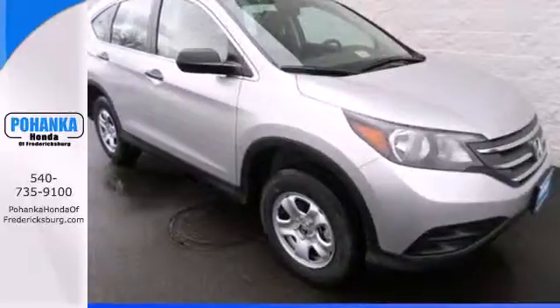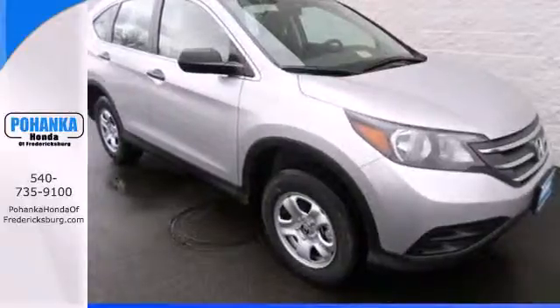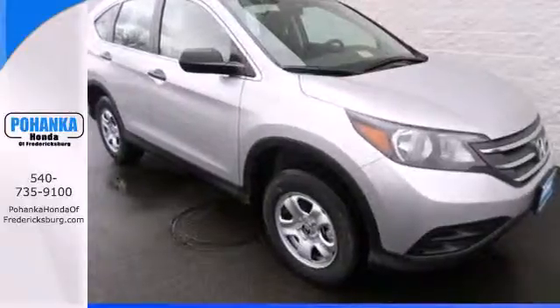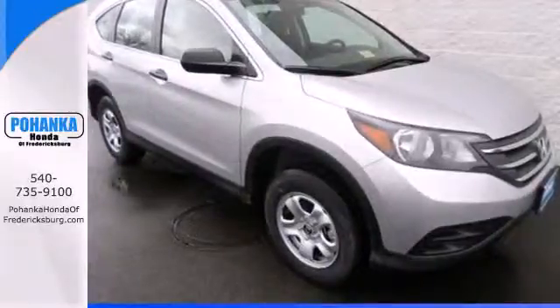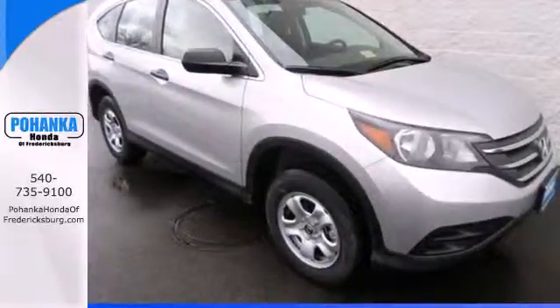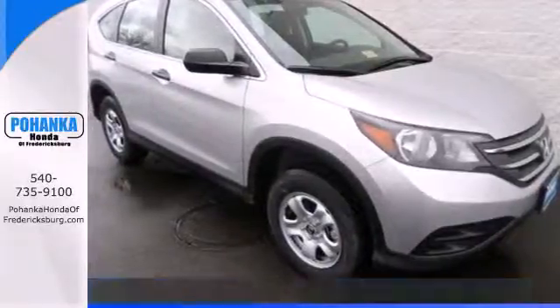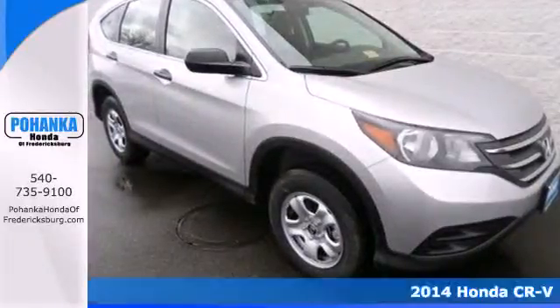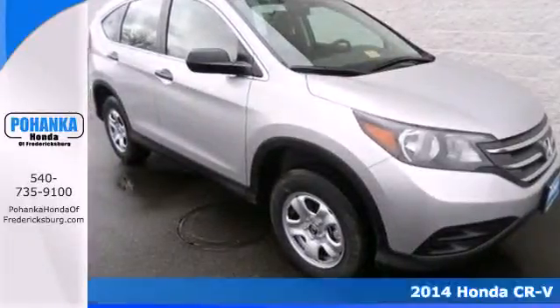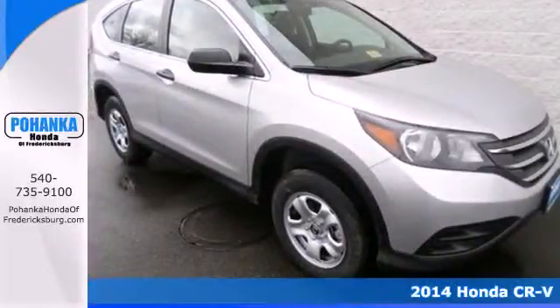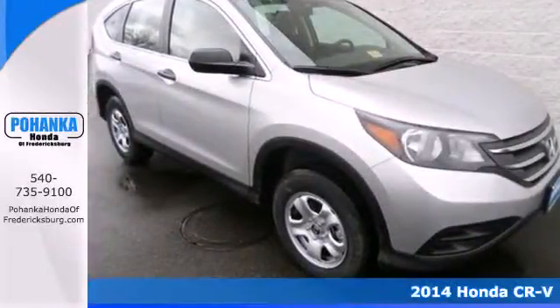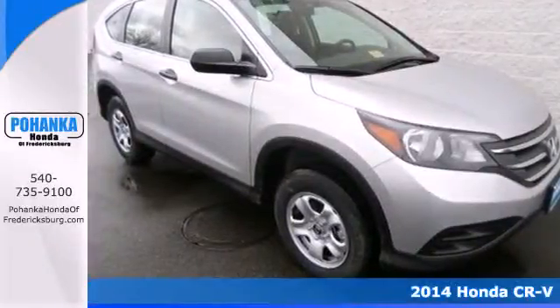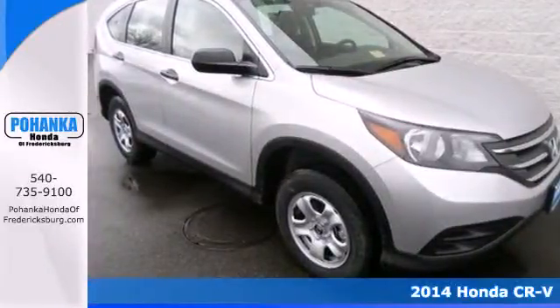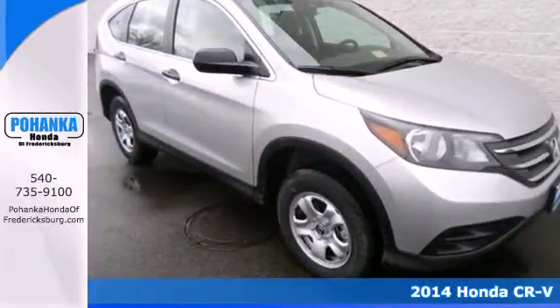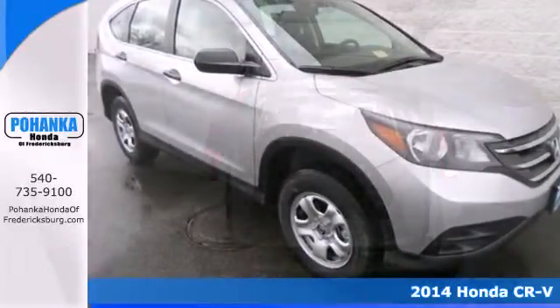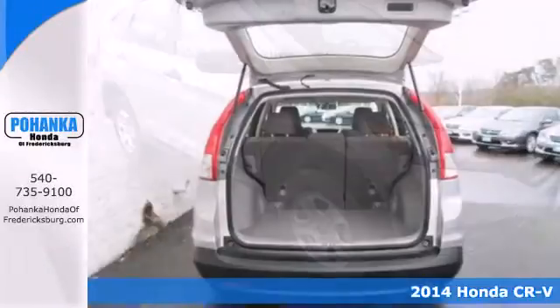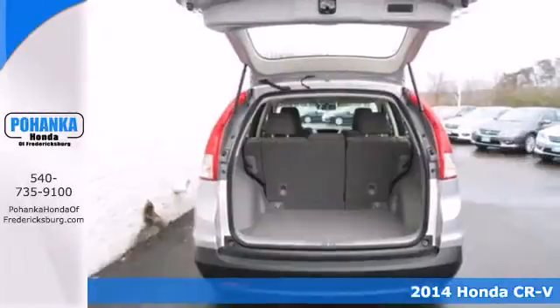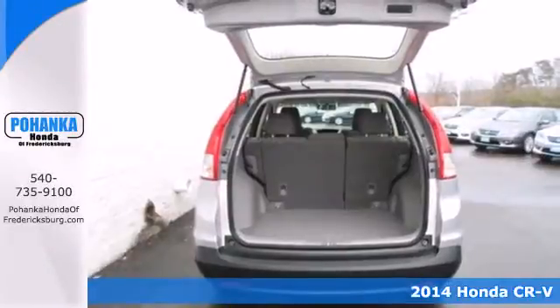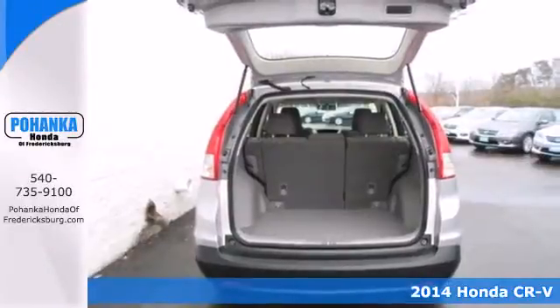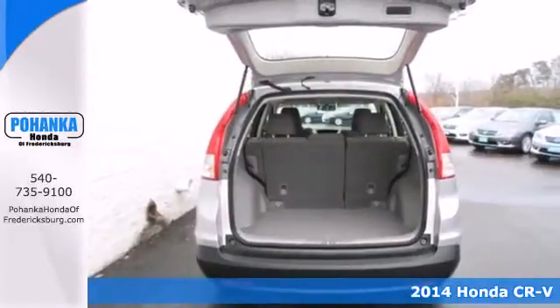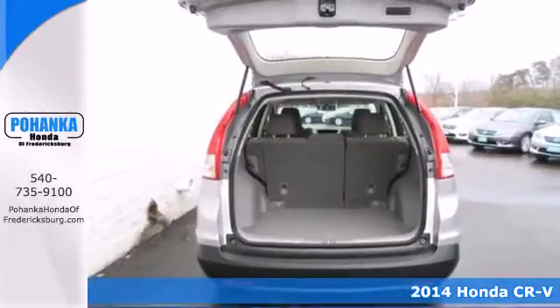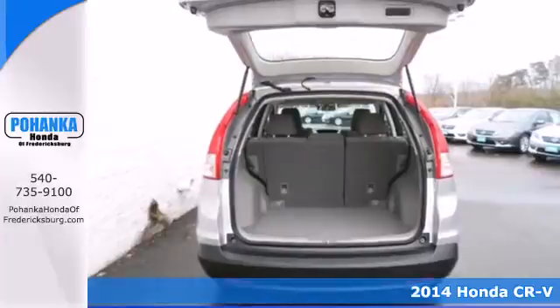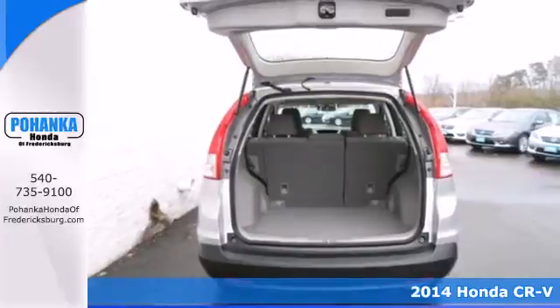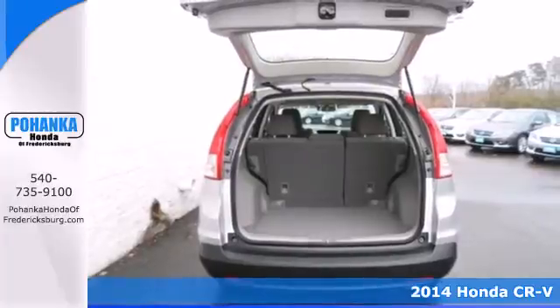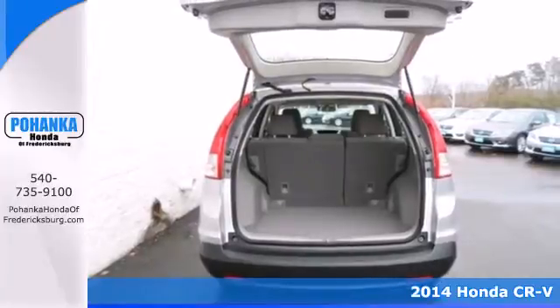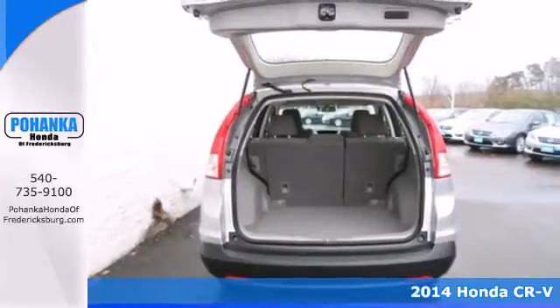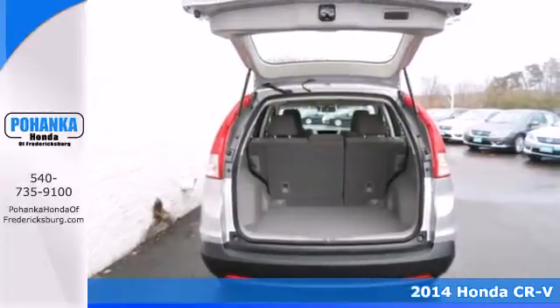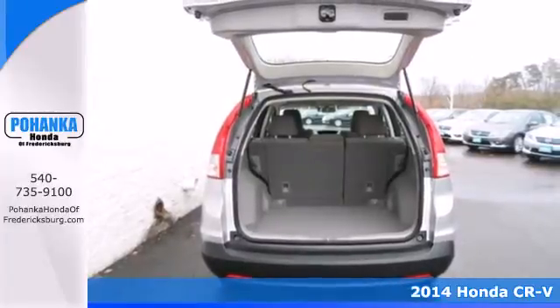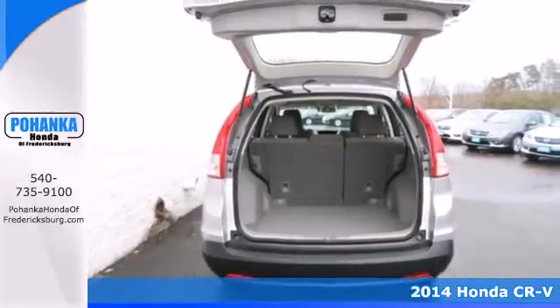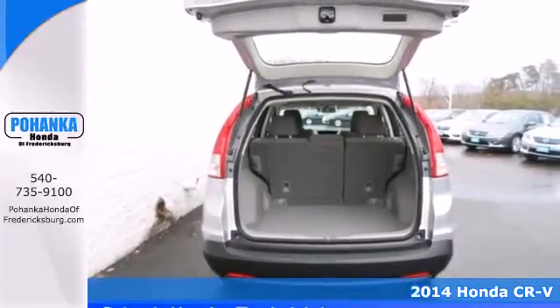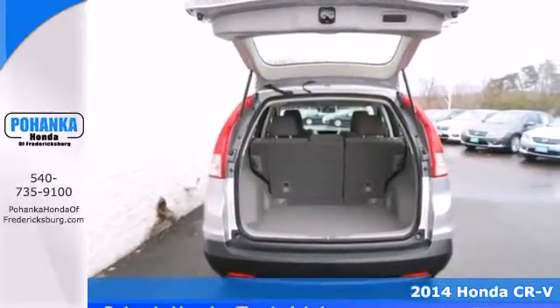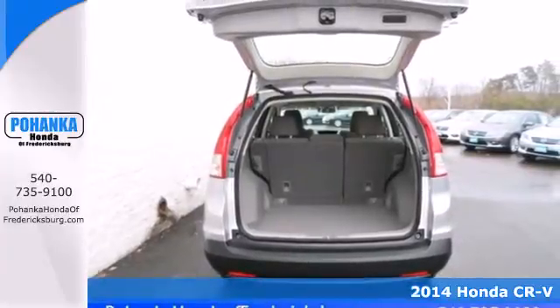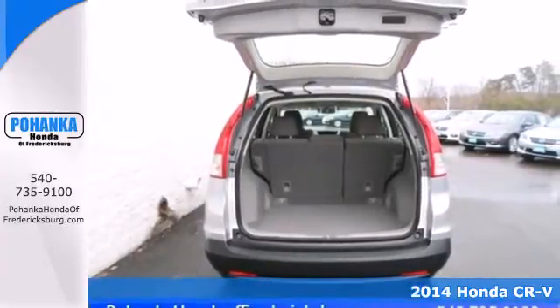It's a 2014 Honda CR-V. Have more fun and spend less with this versatile CR-V.